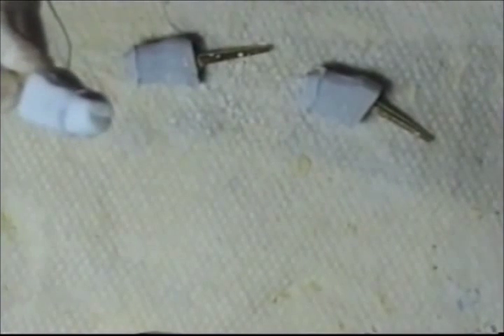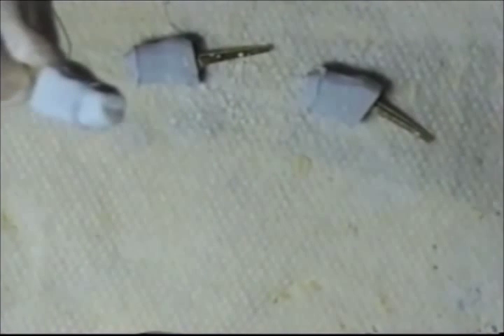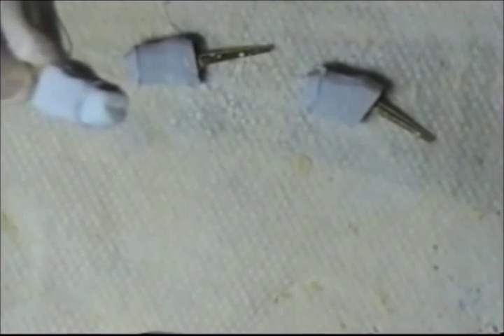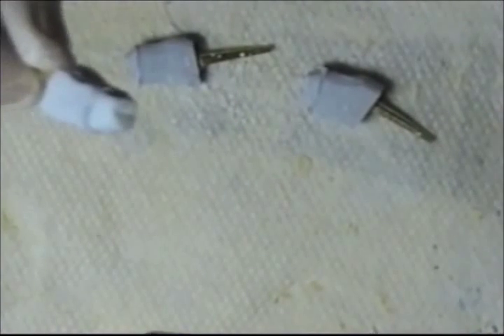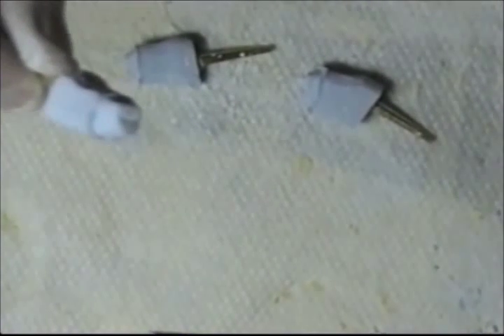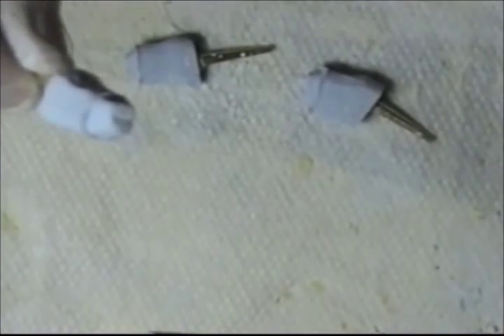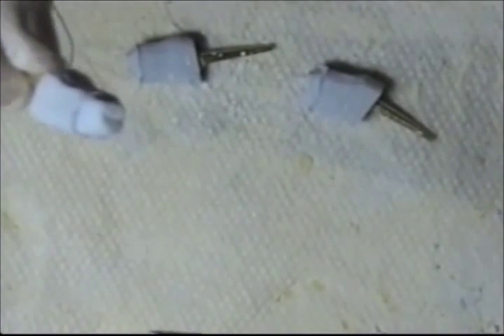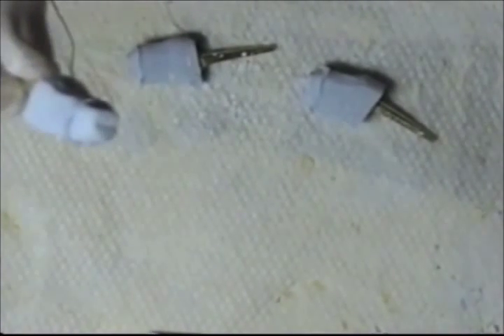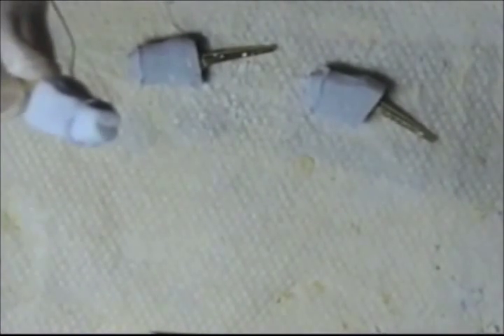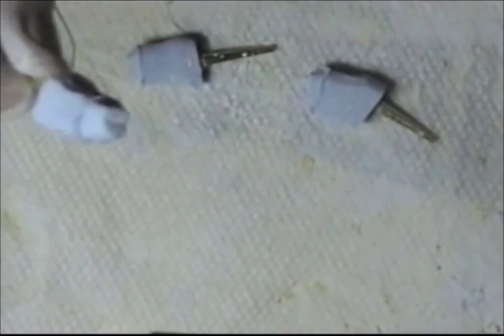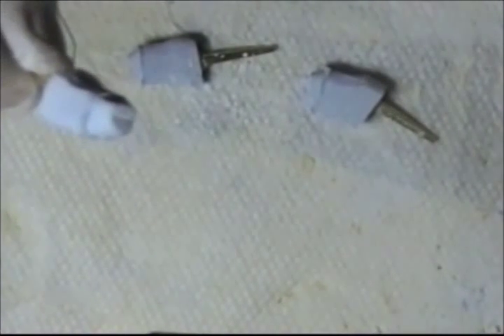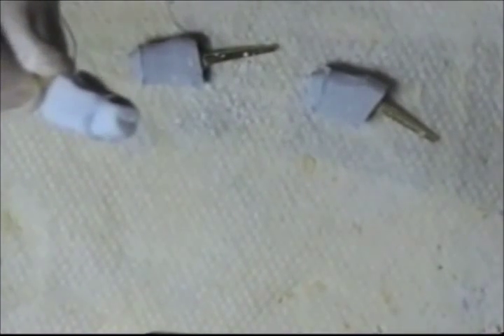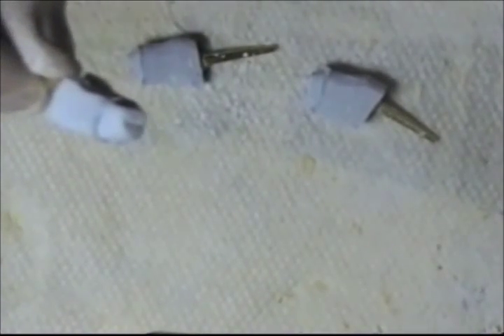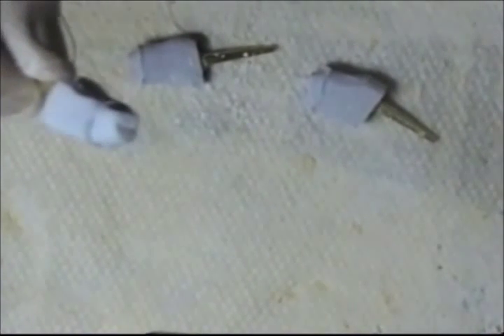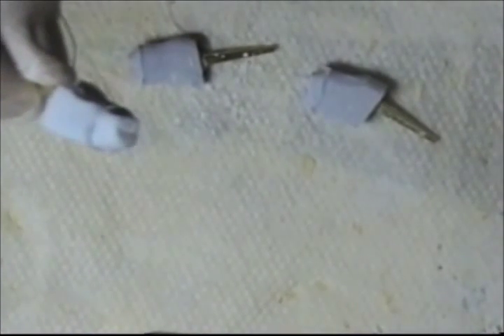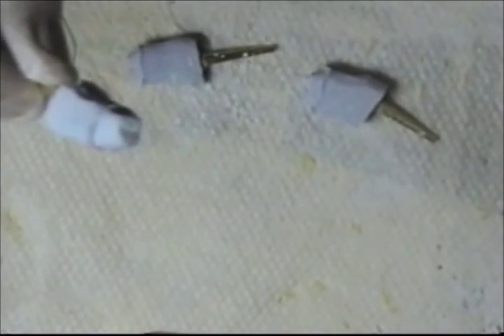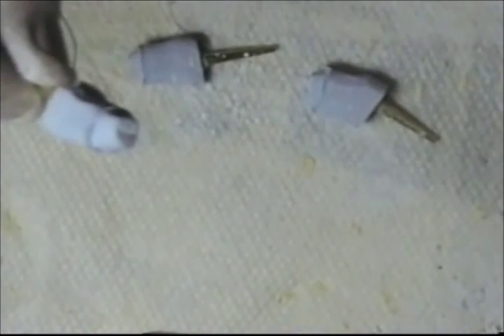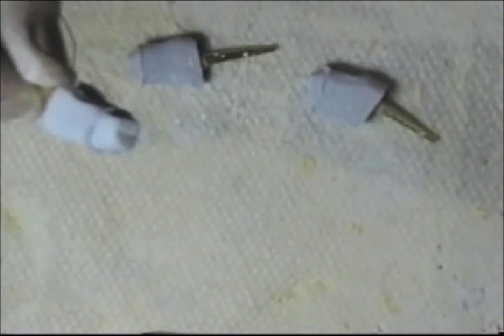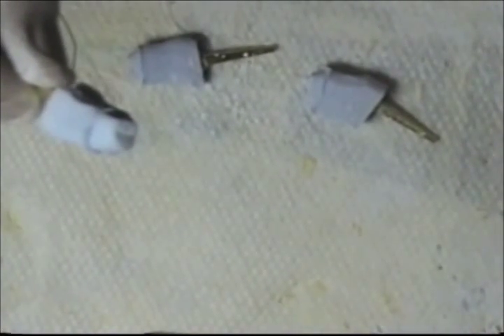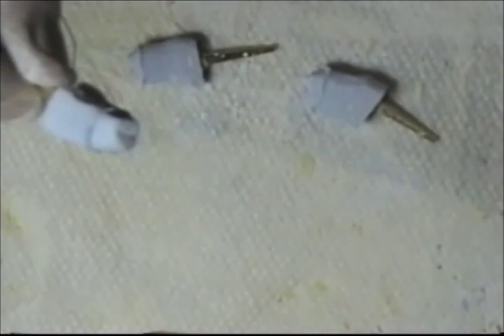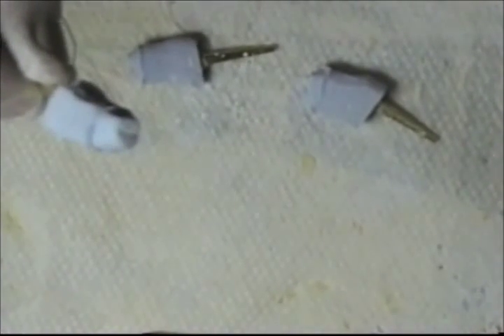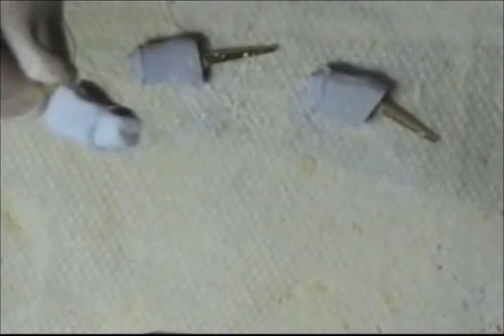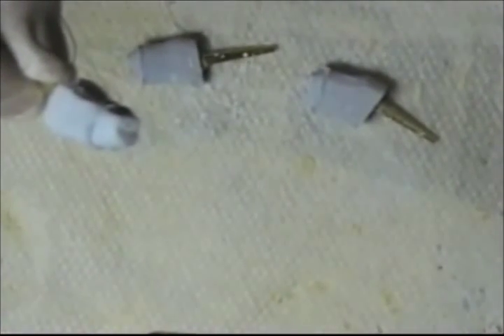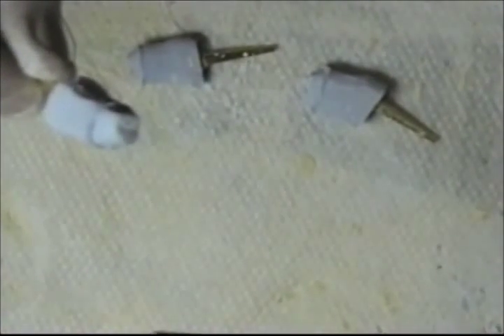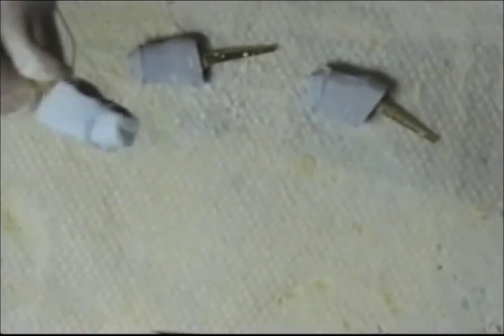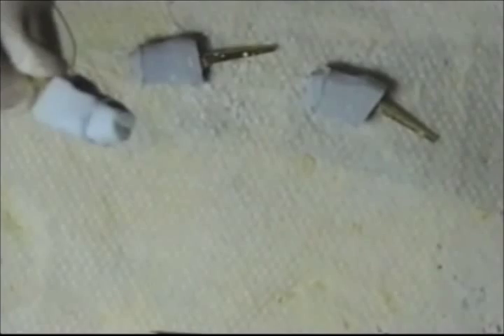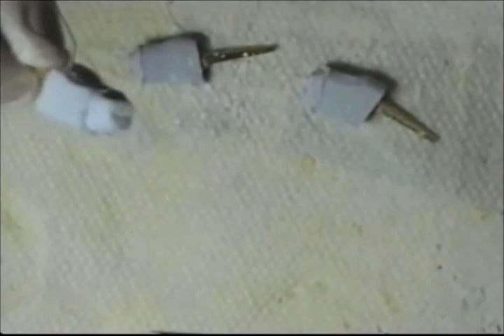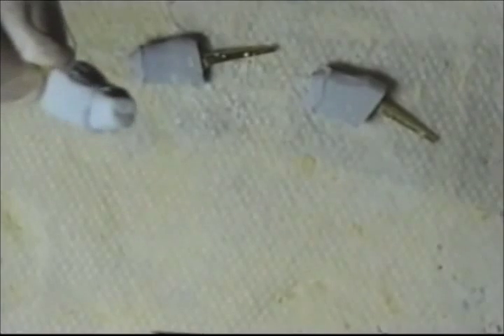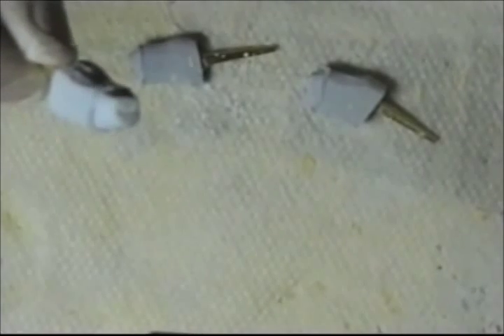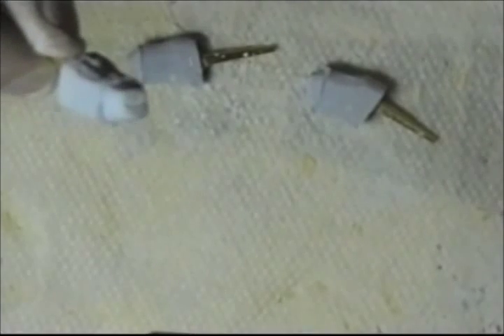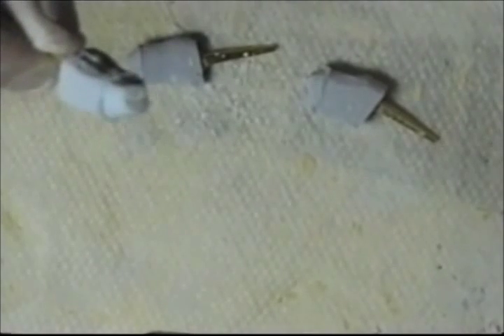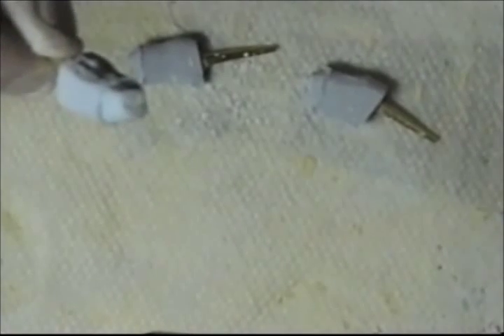My burr is a little dull, so I am going to put a new burr in and continue the demonstration.